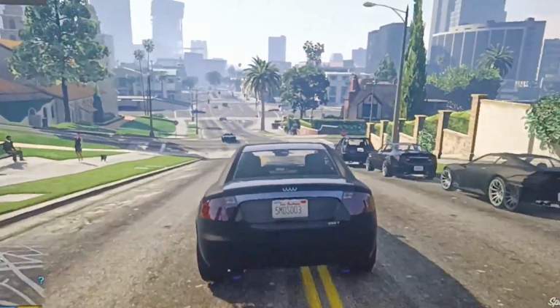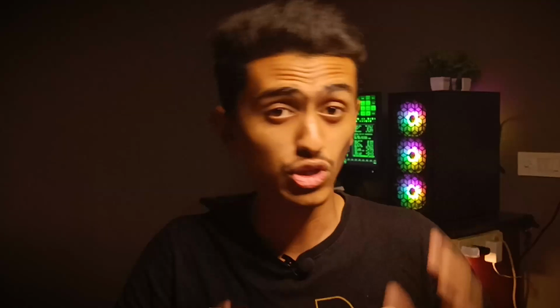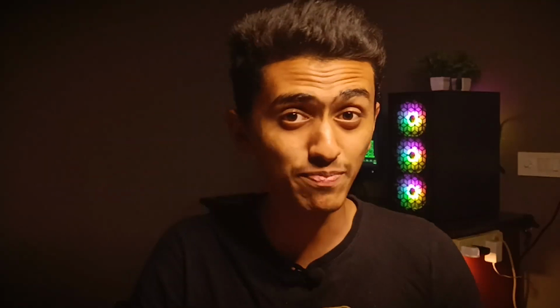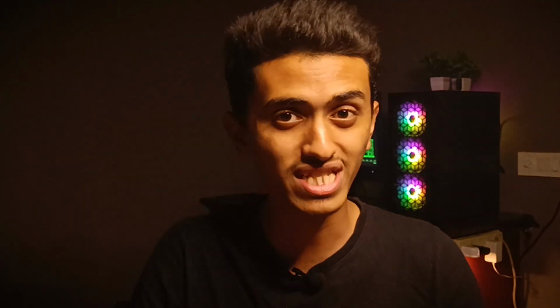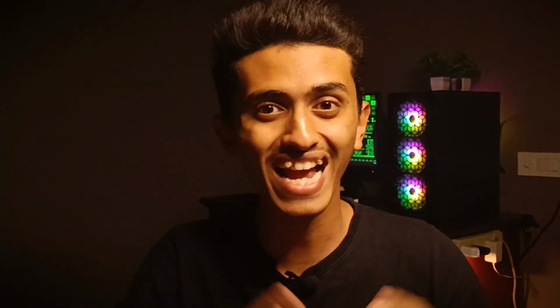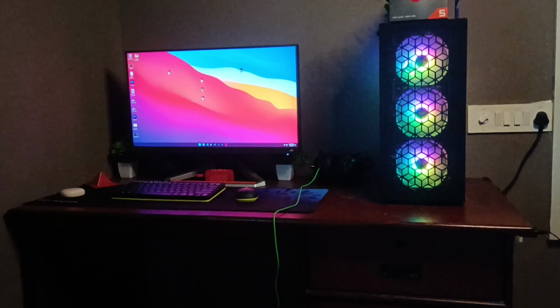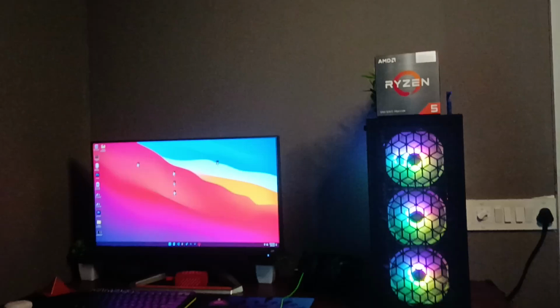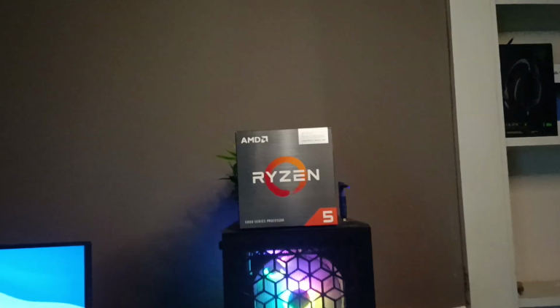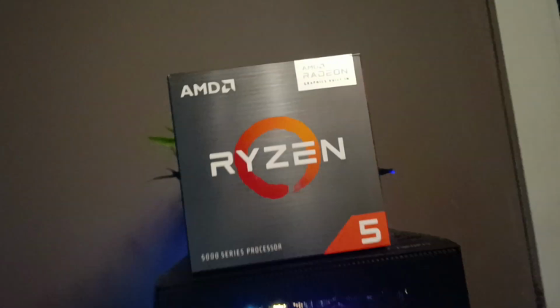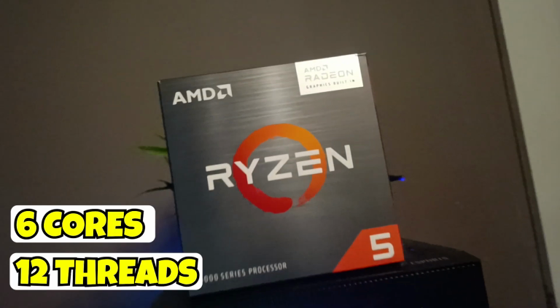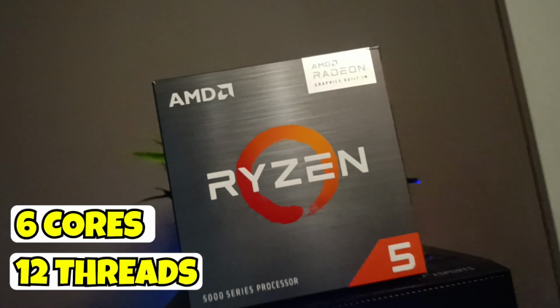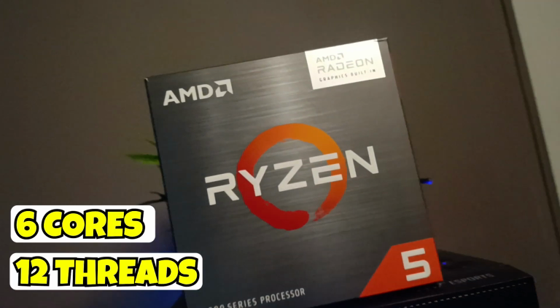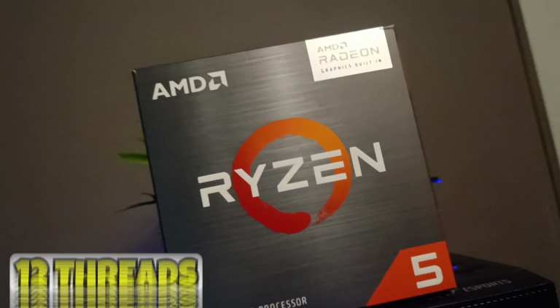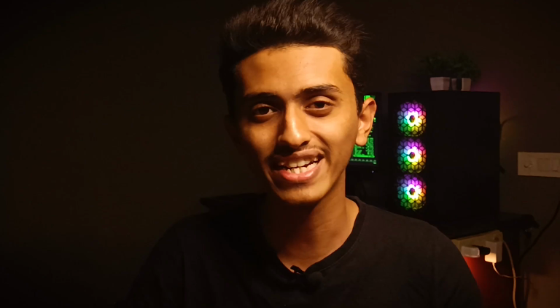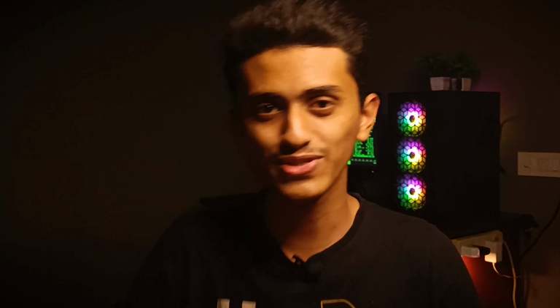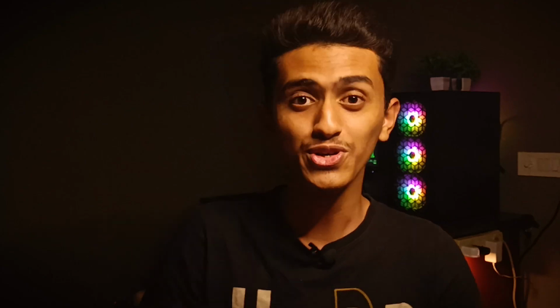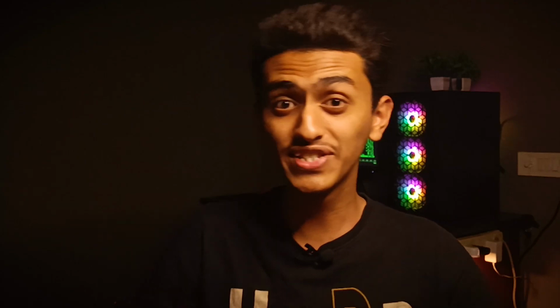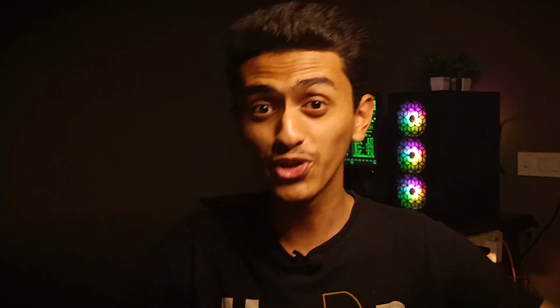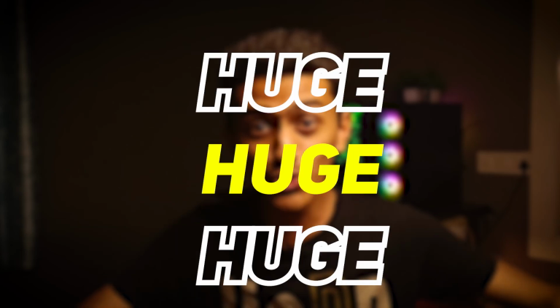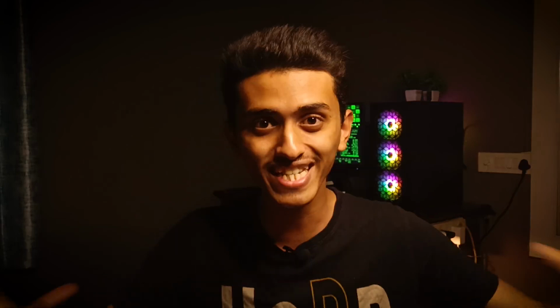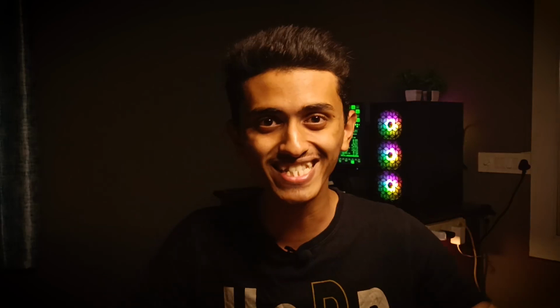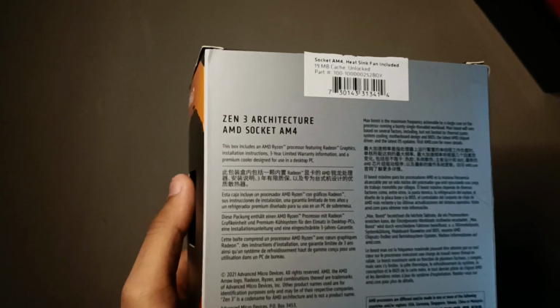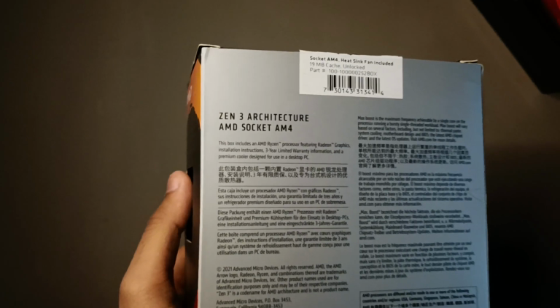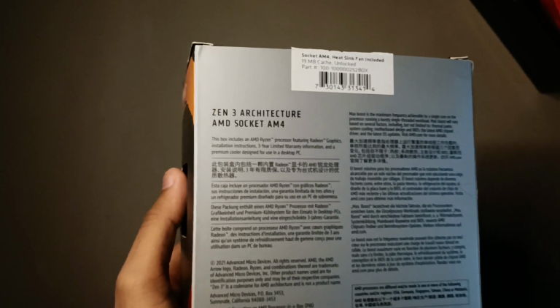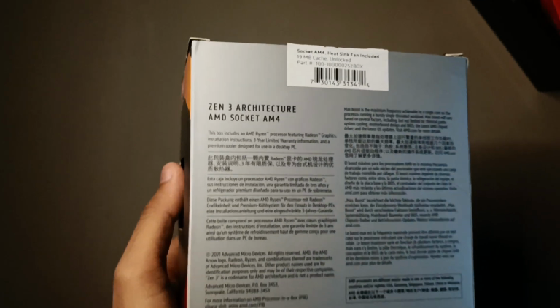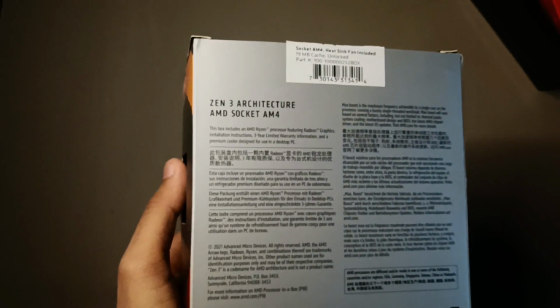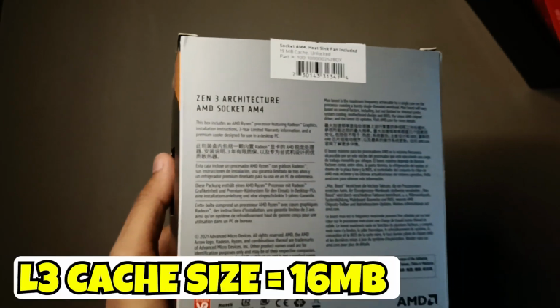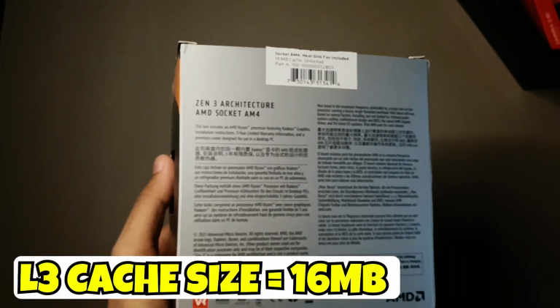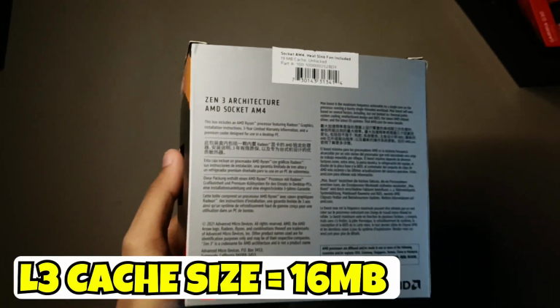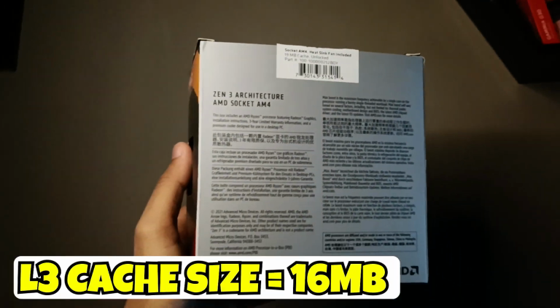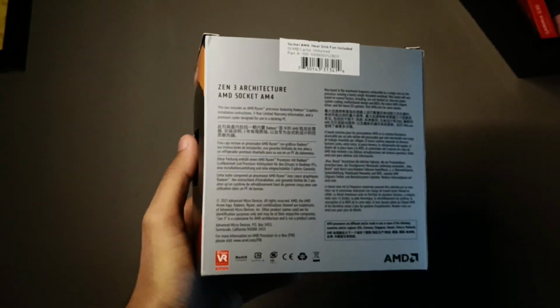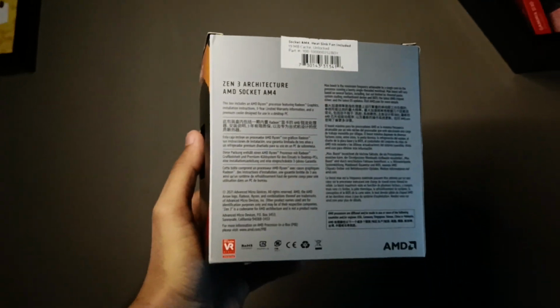So this processor has 6 cores and 12 threads. It's huge, insane. And this processor has got 16 MB L3 cache.